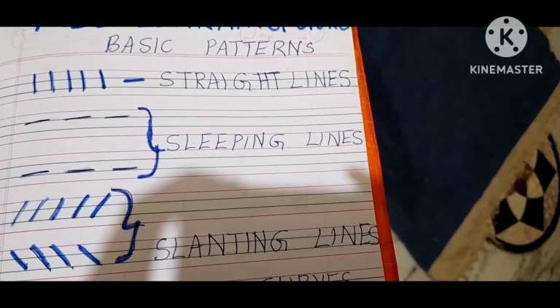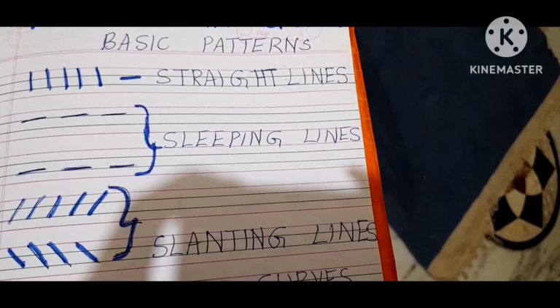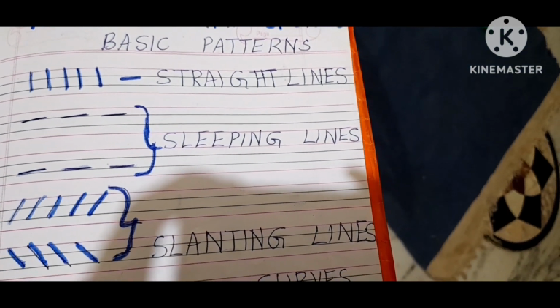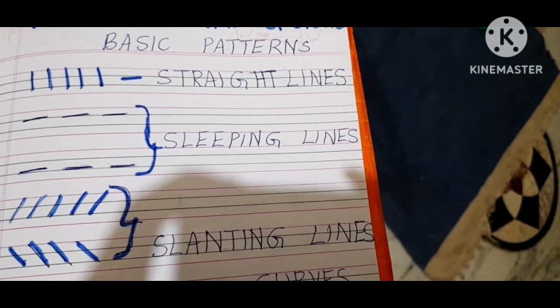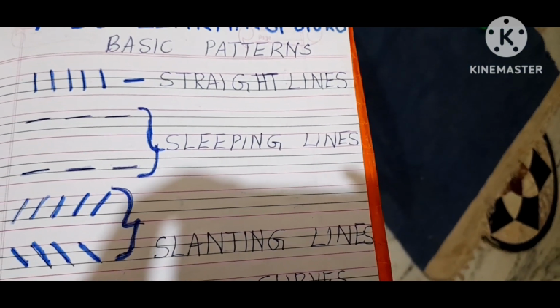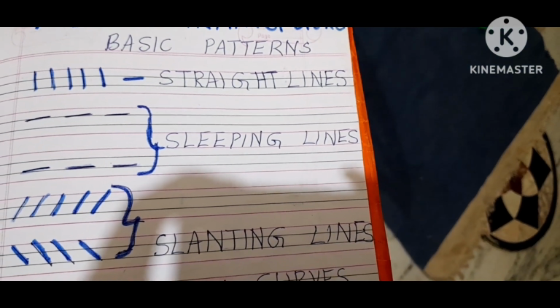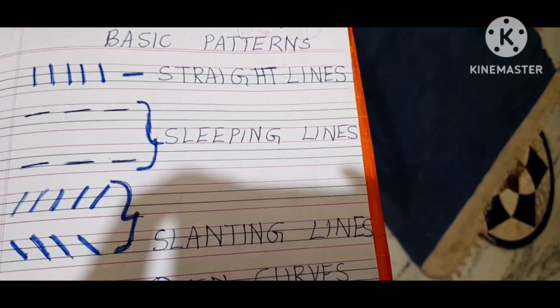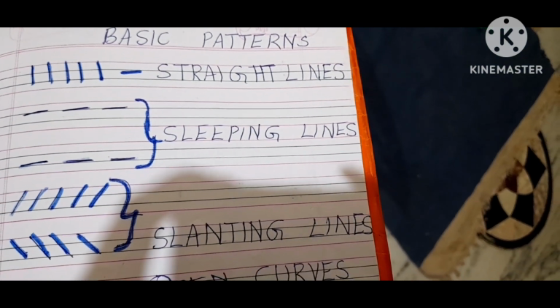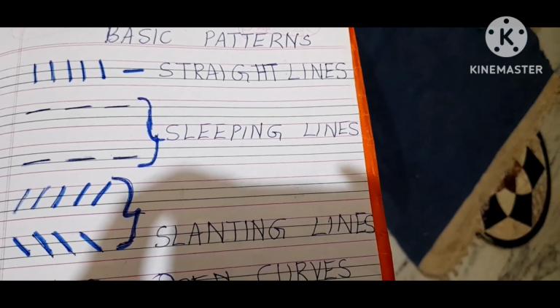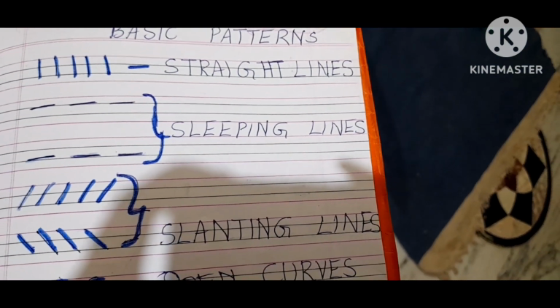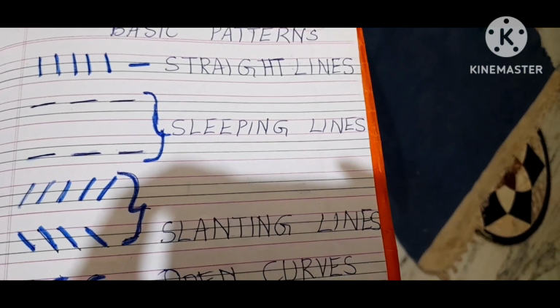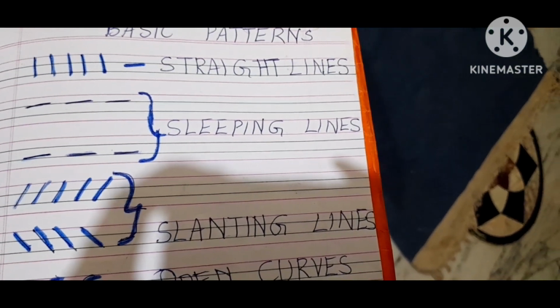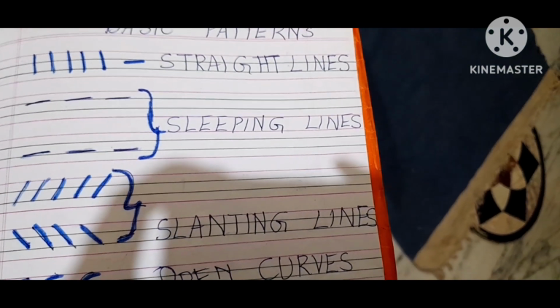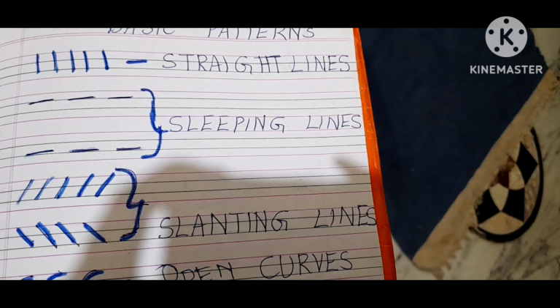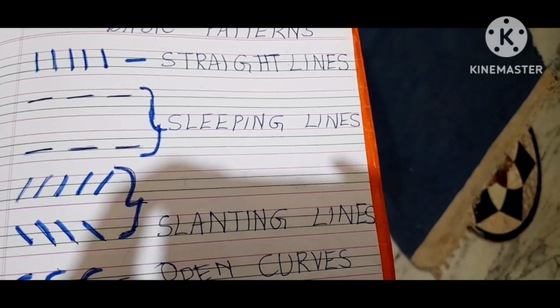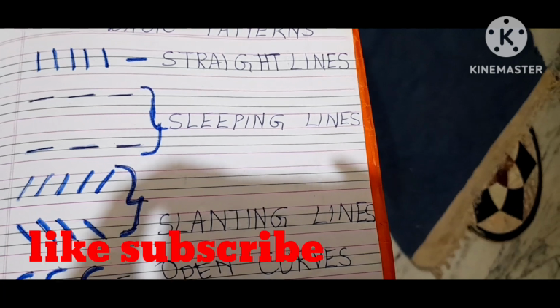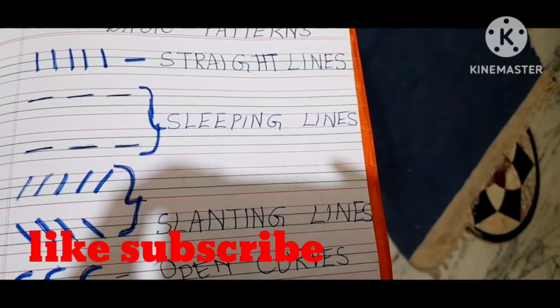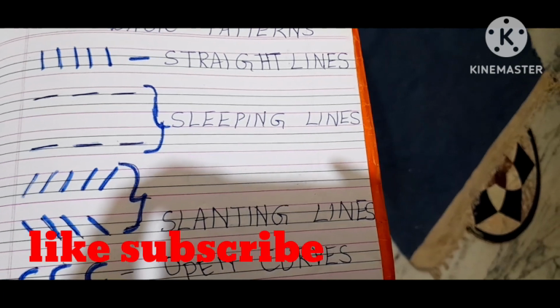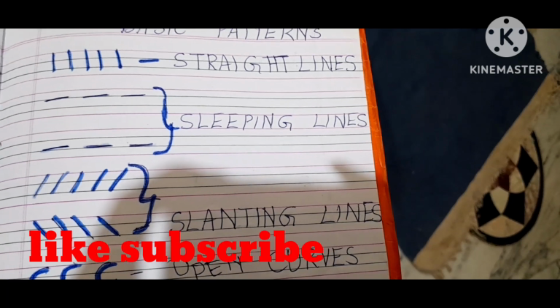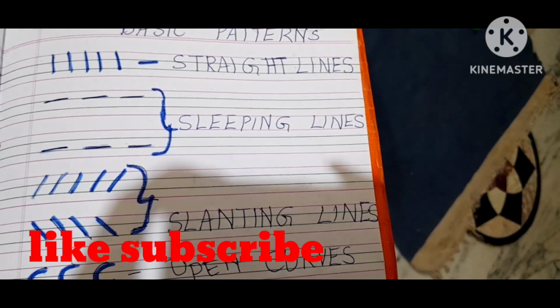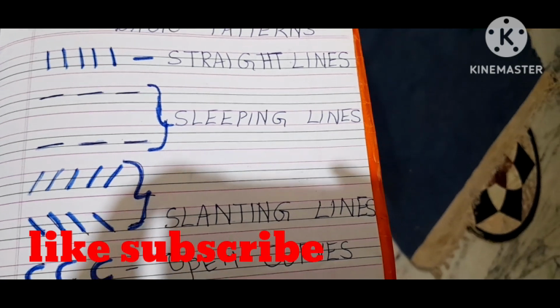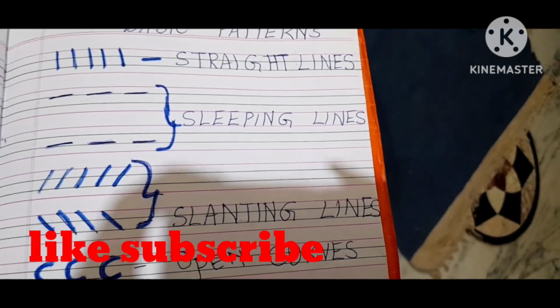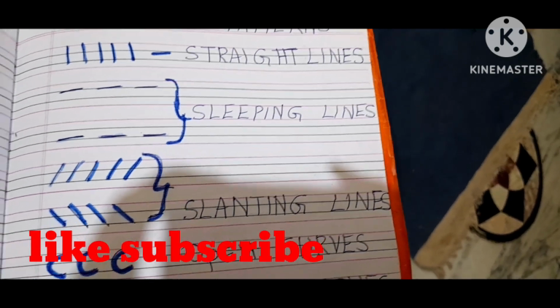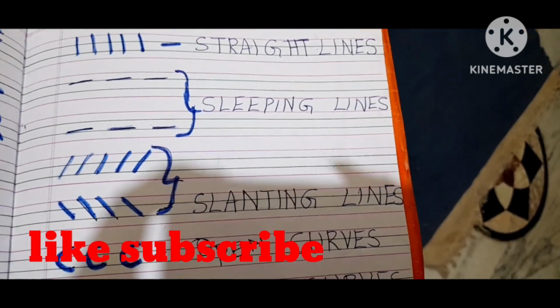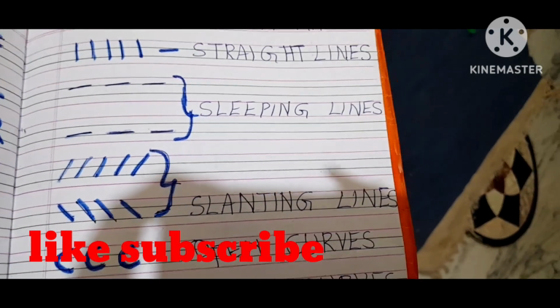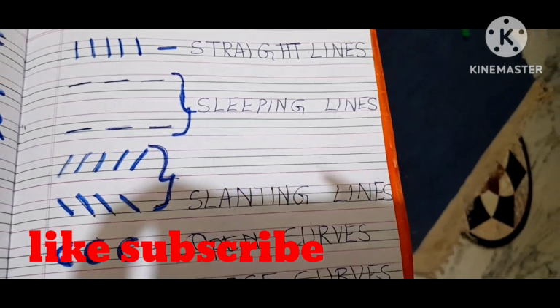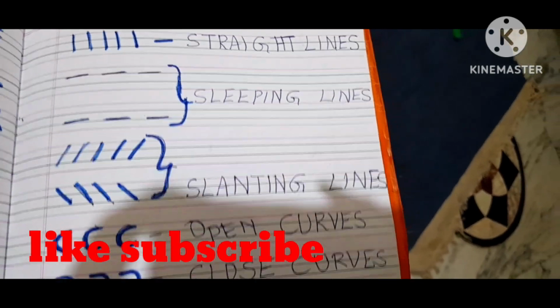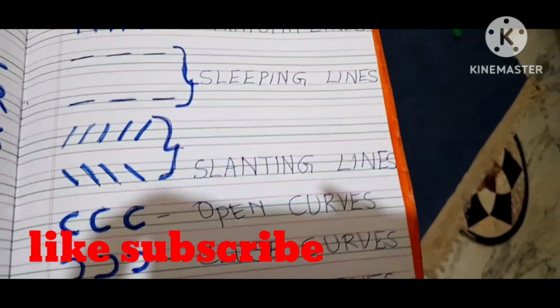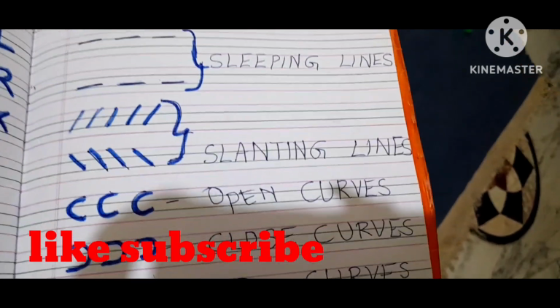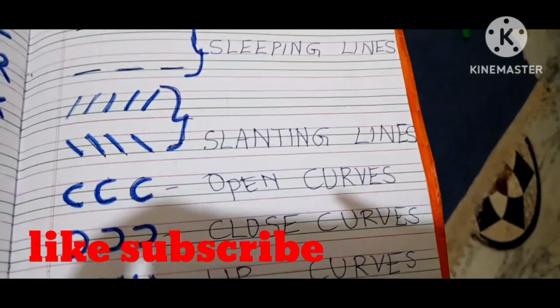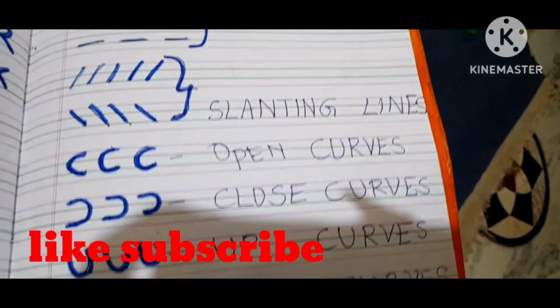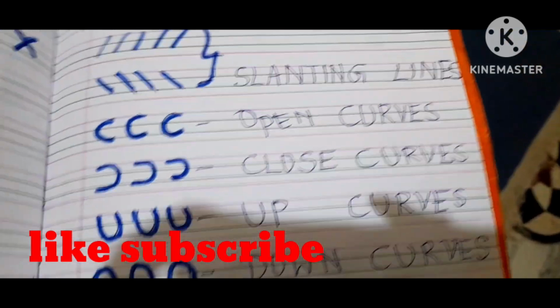If you found this video informative, please like, subscribe and share. See you in the next video. Bye kids!